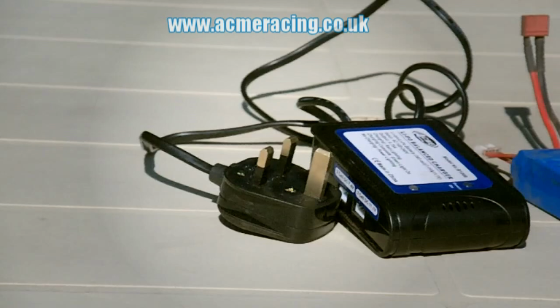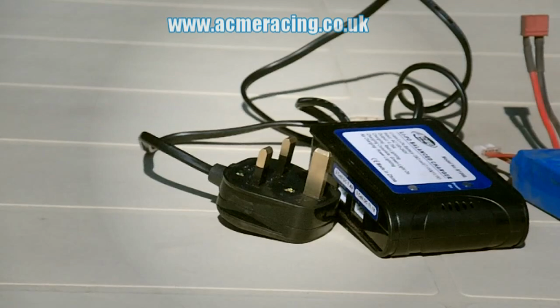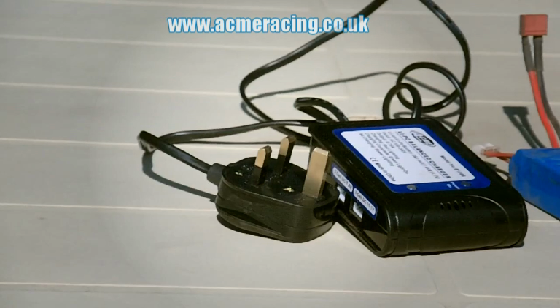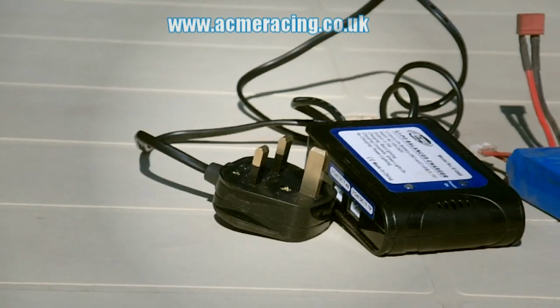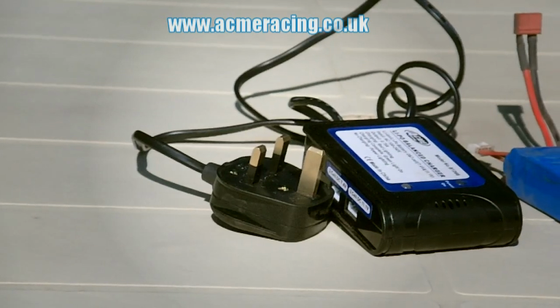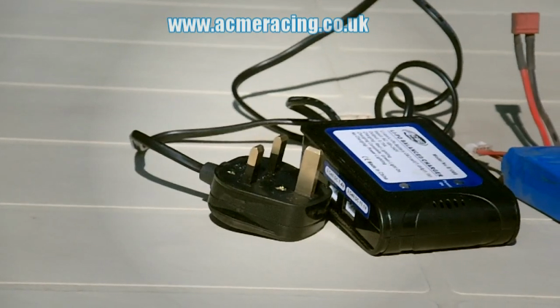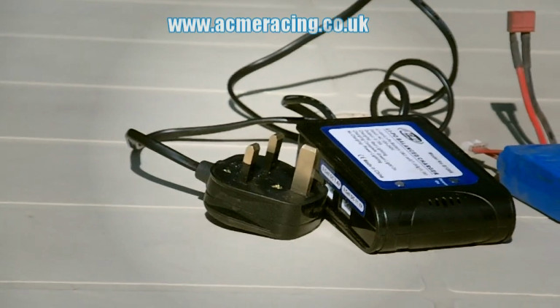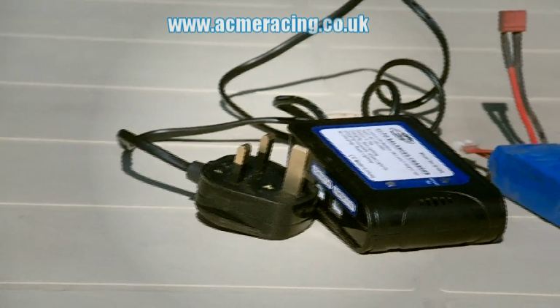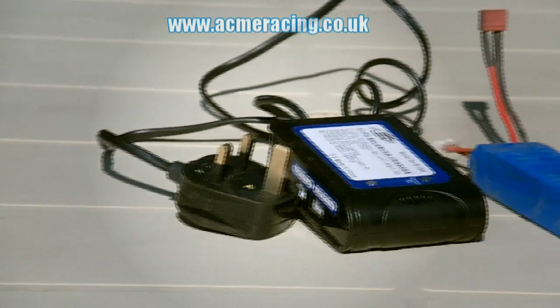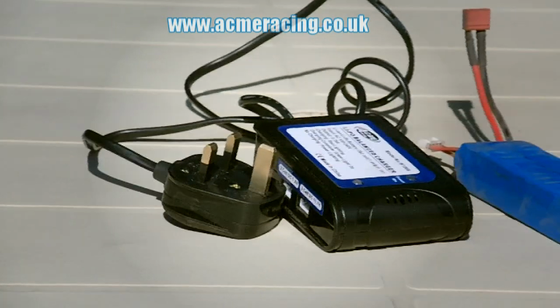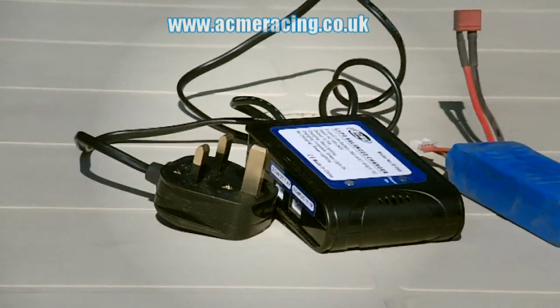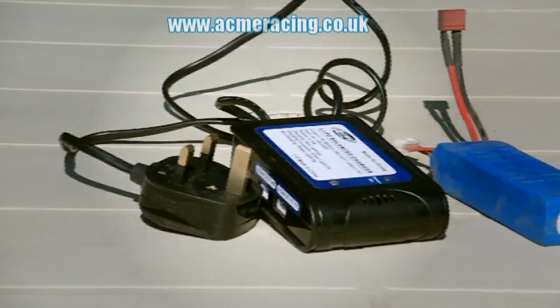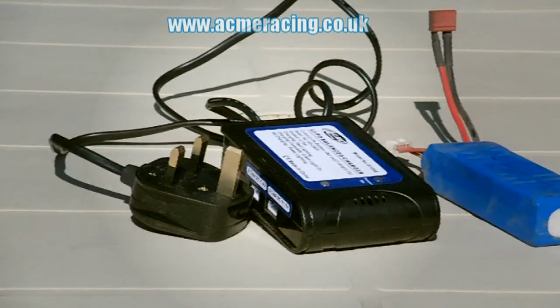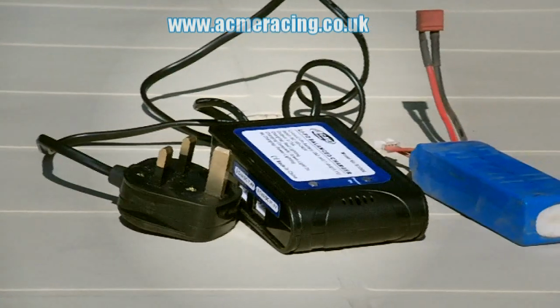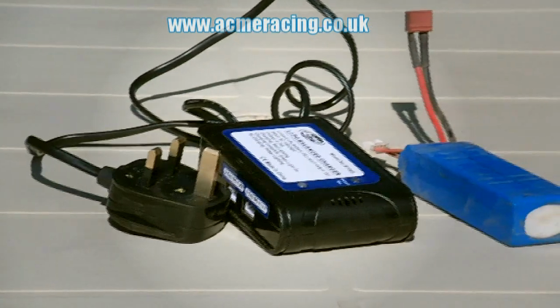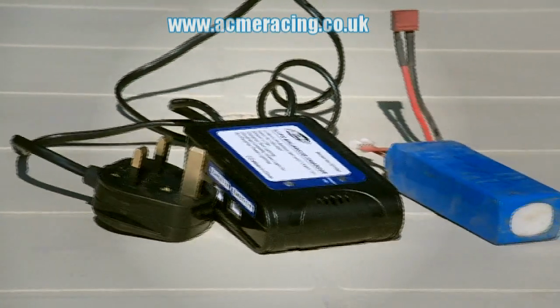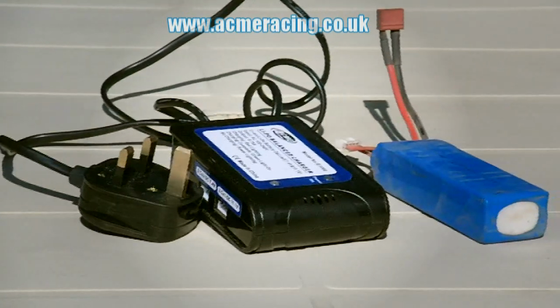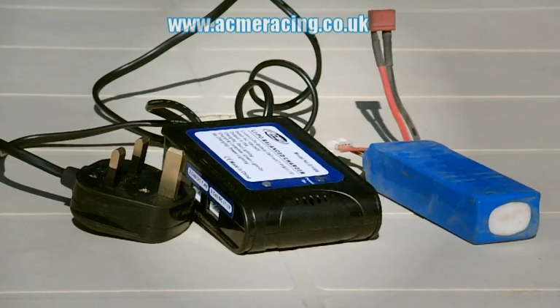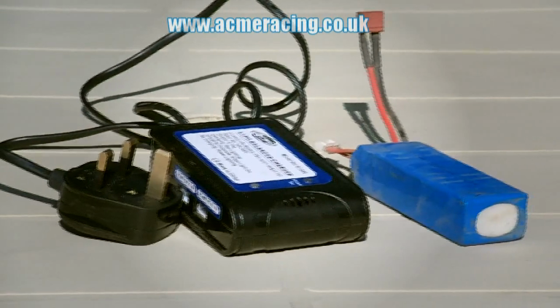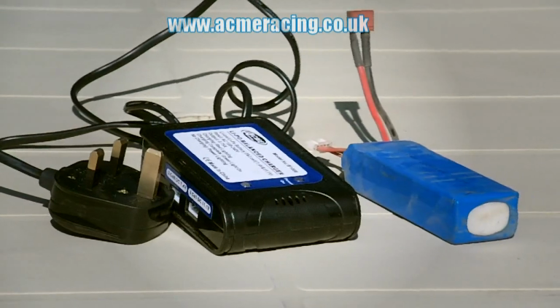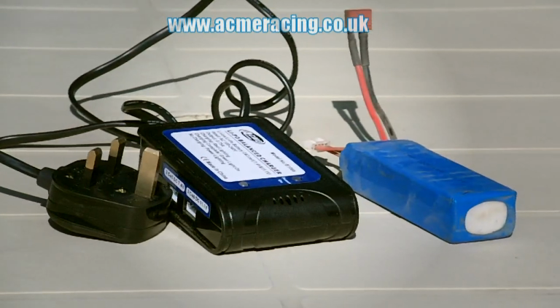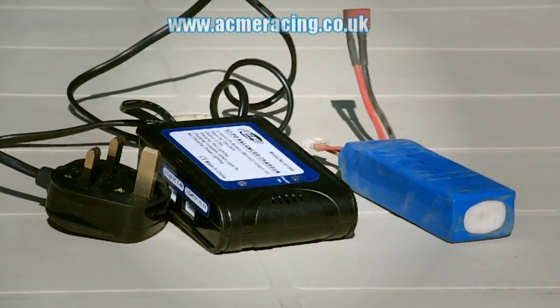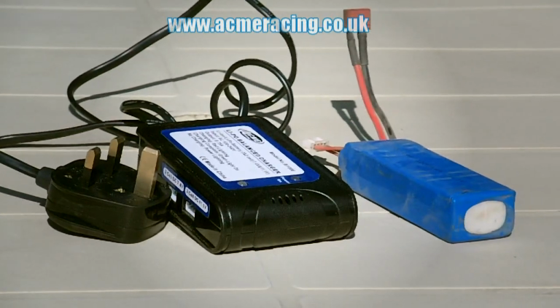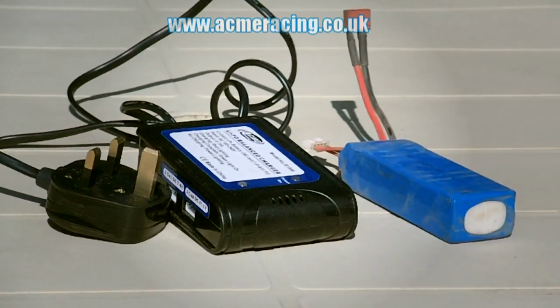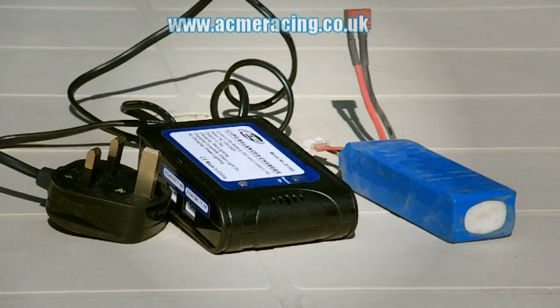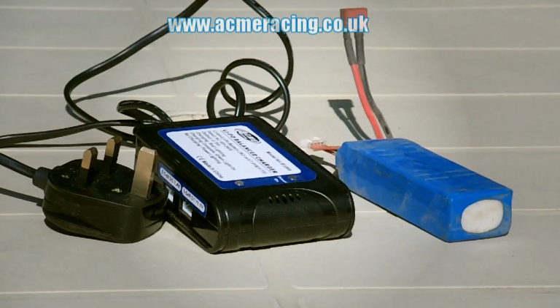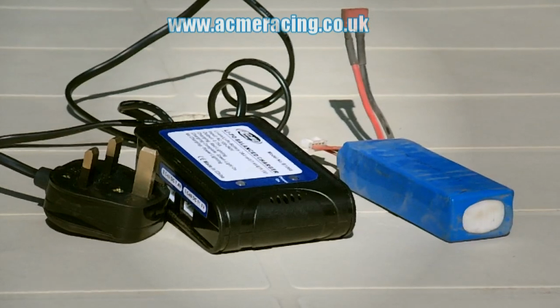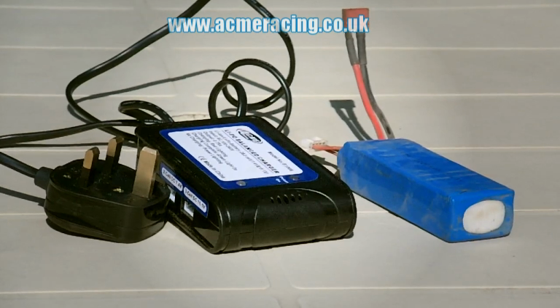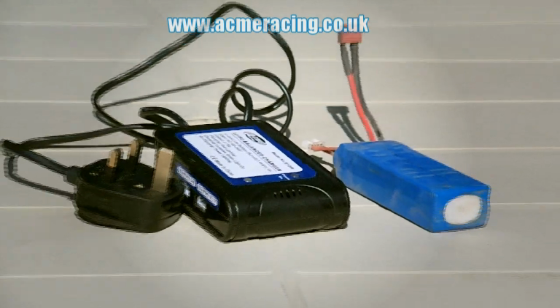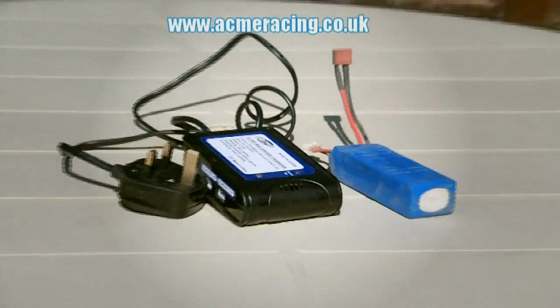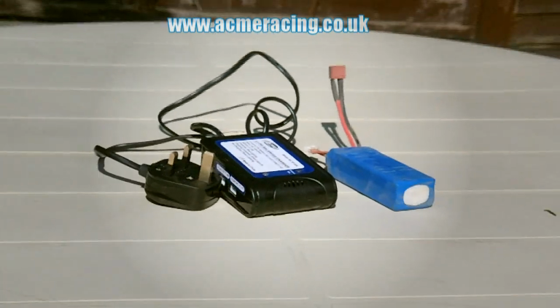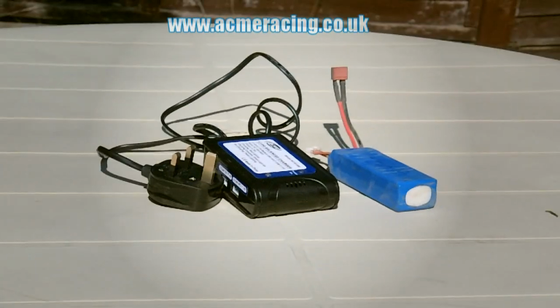If you have ordered an electric powered model, then a battery and probably a charger will be included.